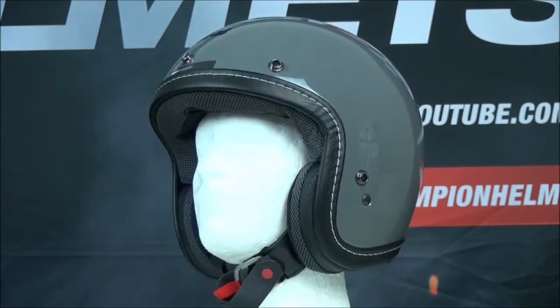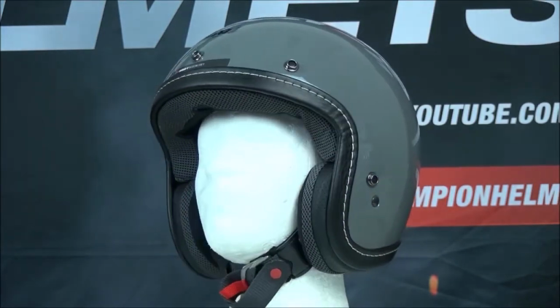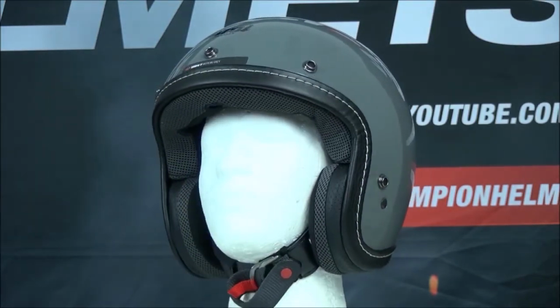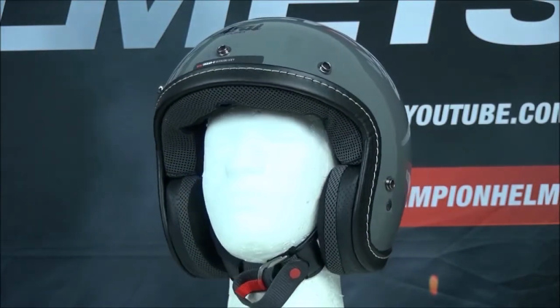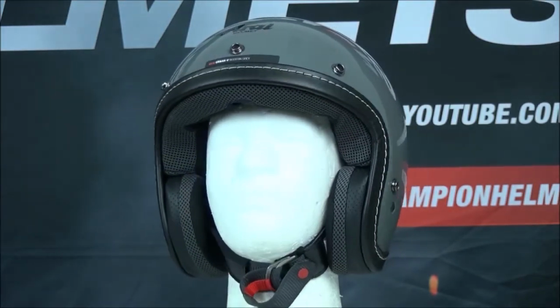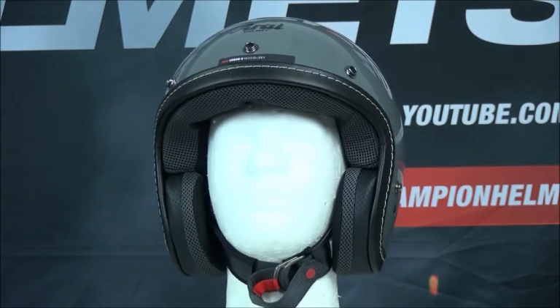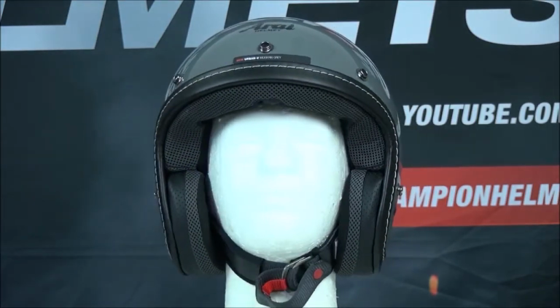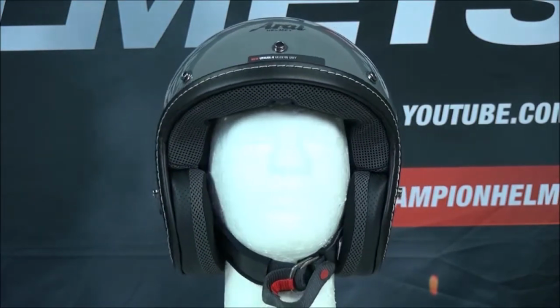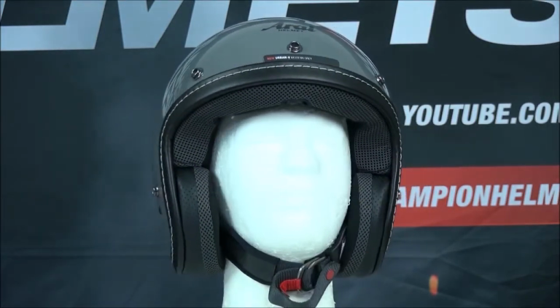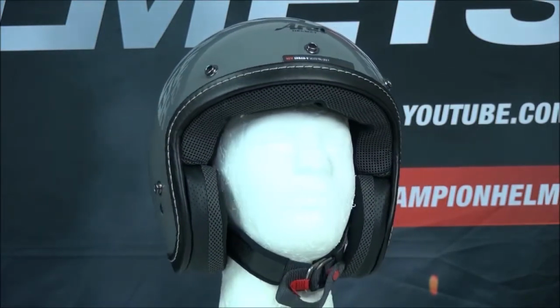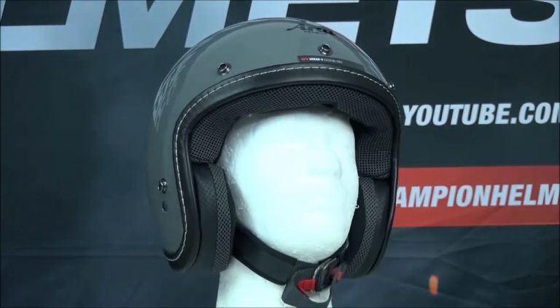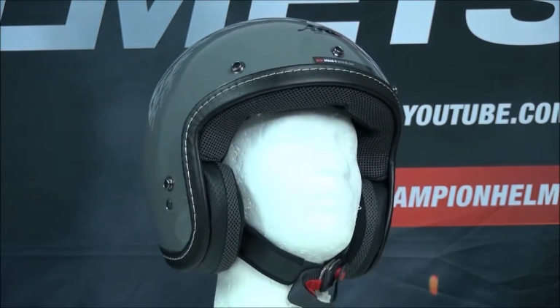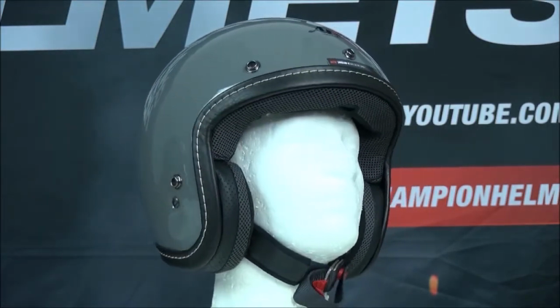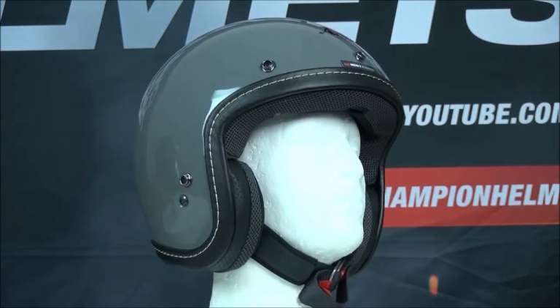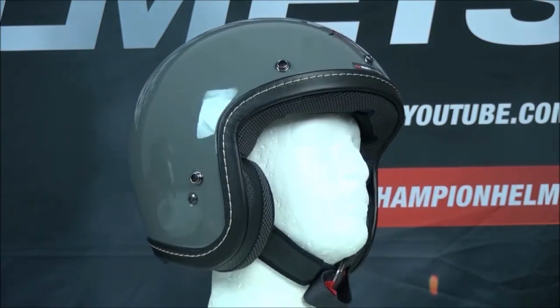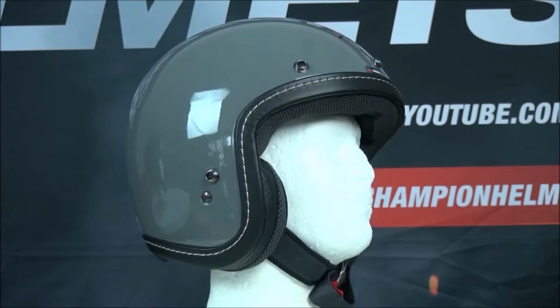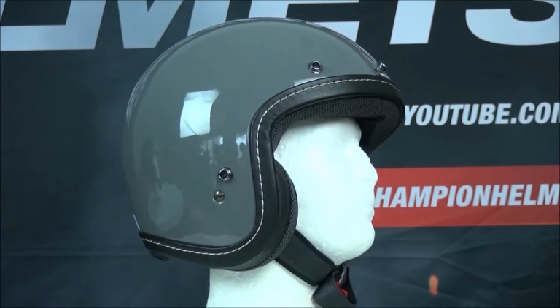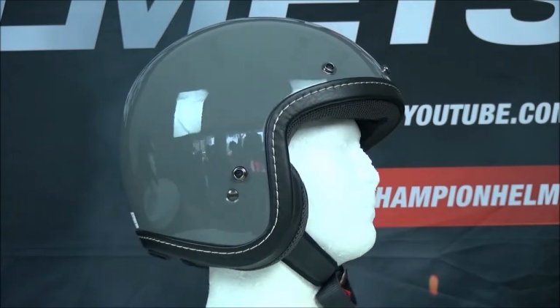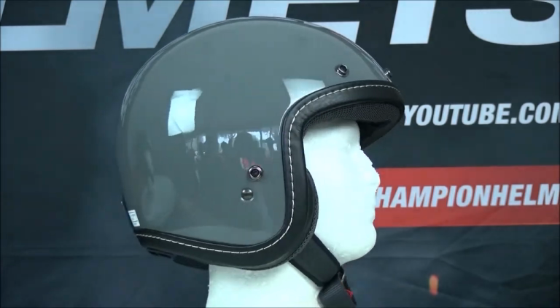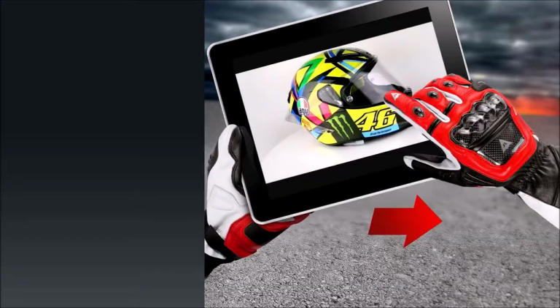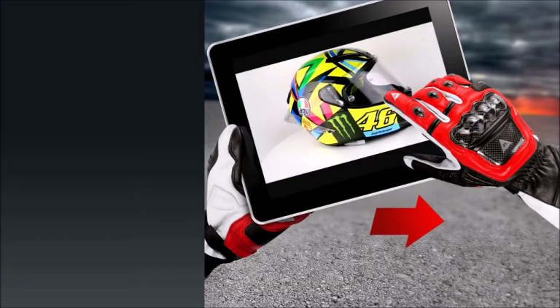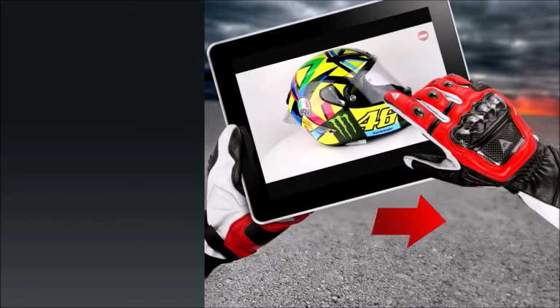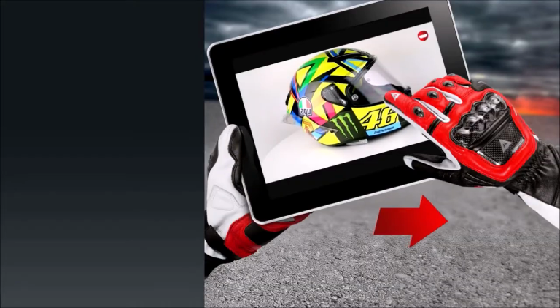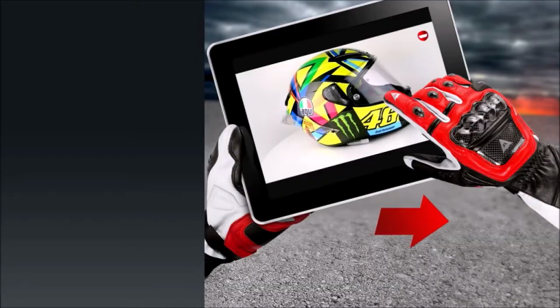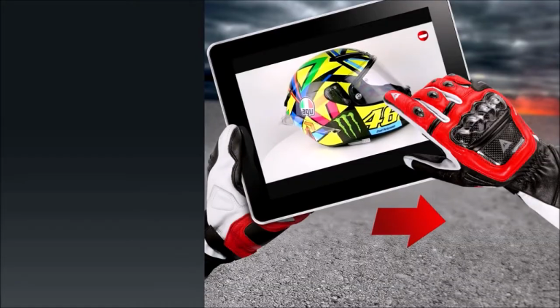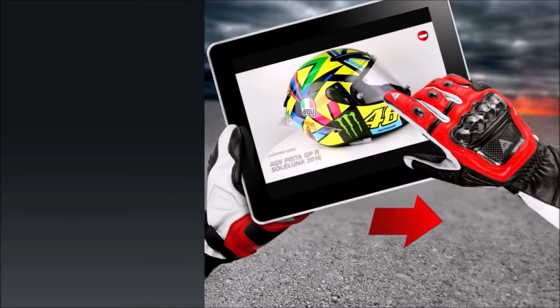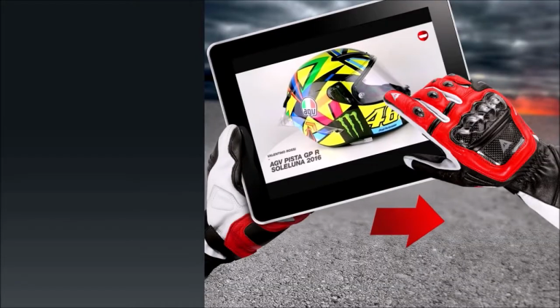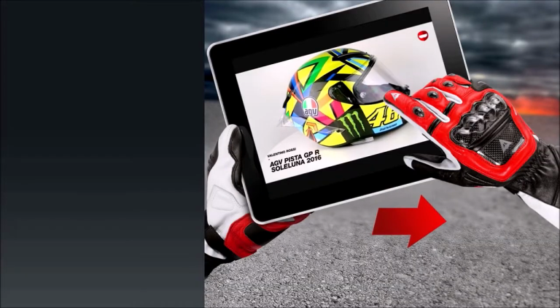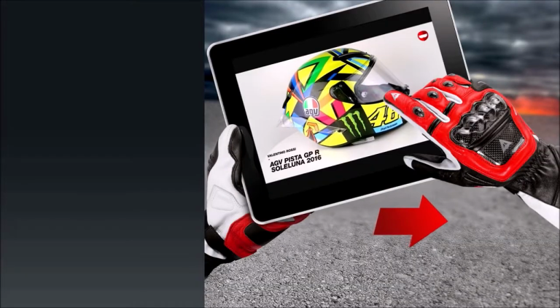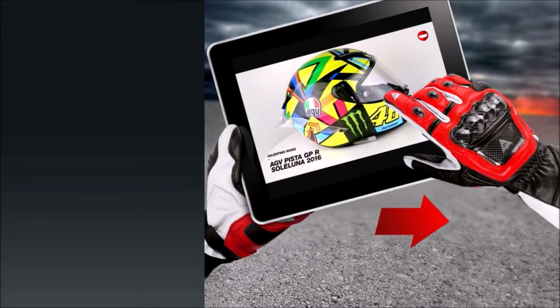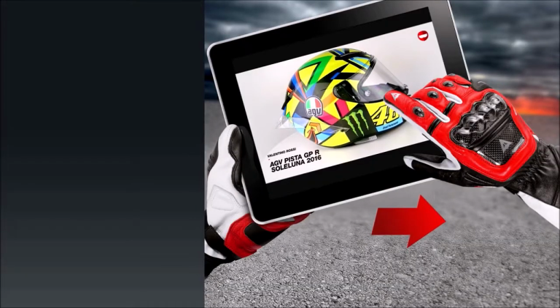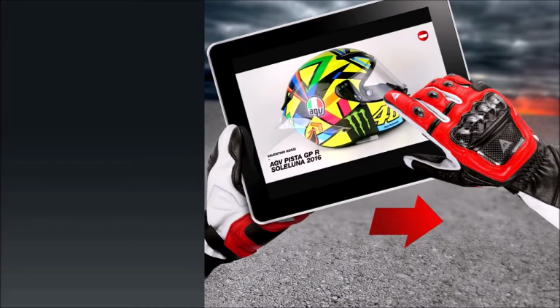If you'd like to purchase the Urban V, make sure to head to ChampionHelmets.com, where they offer a lowest price guarantee and a bundle deal.